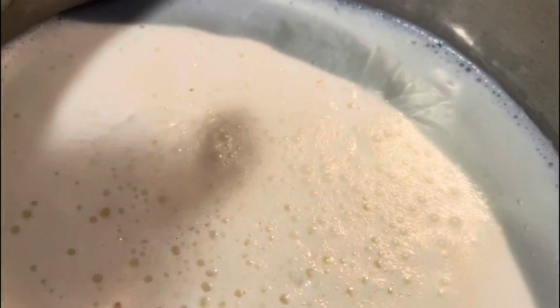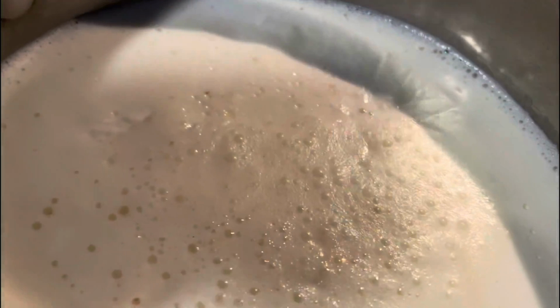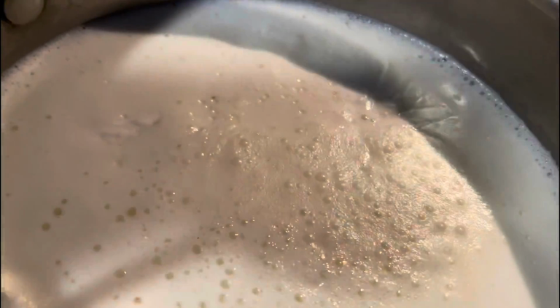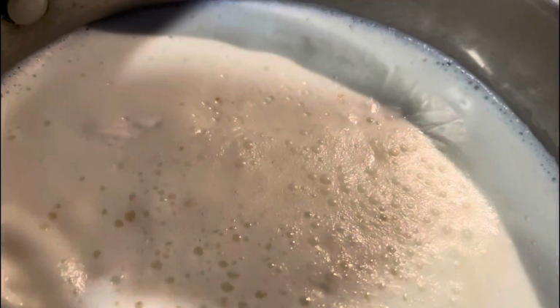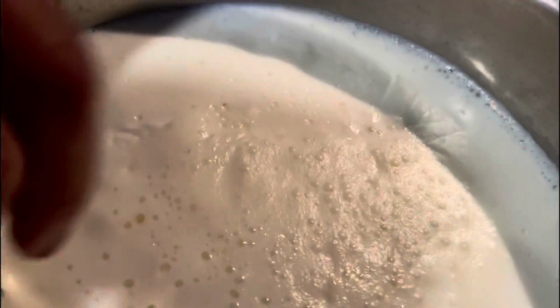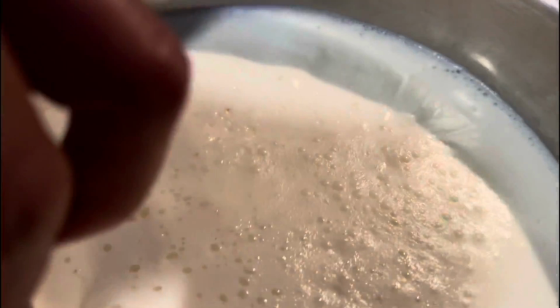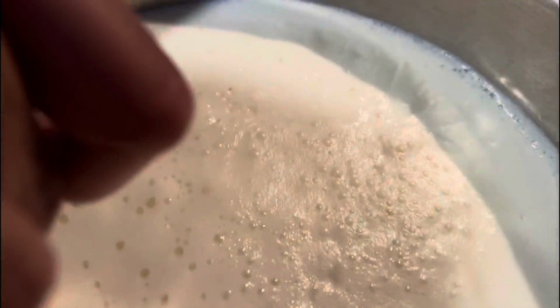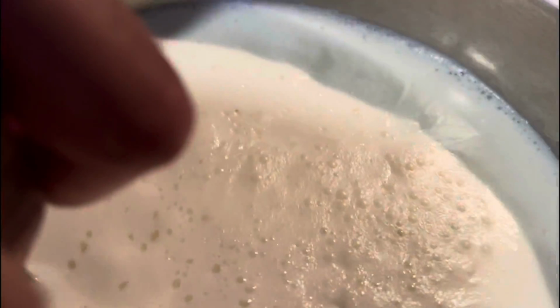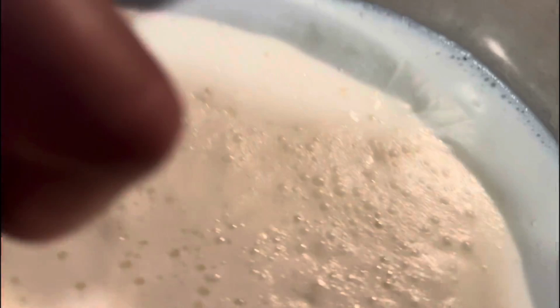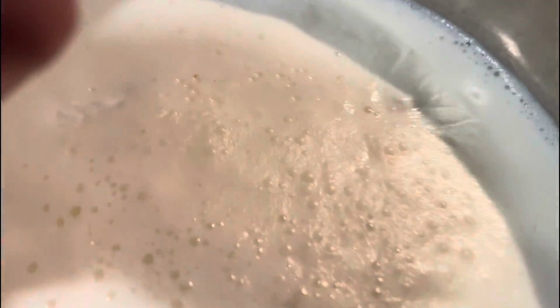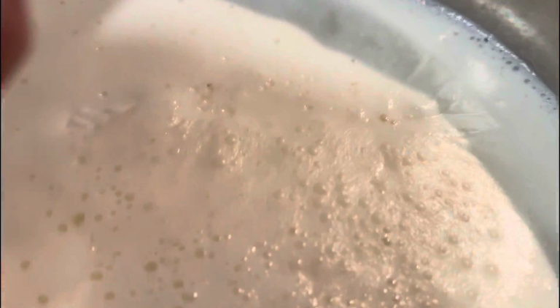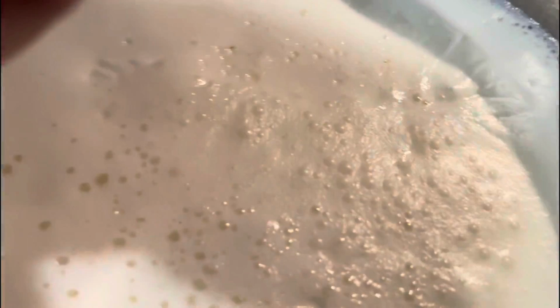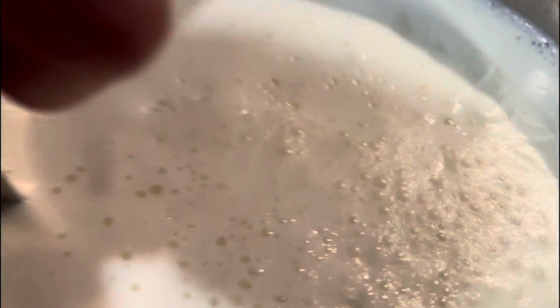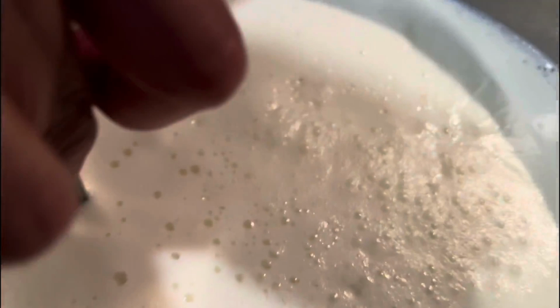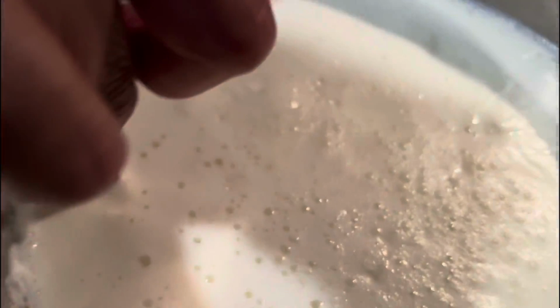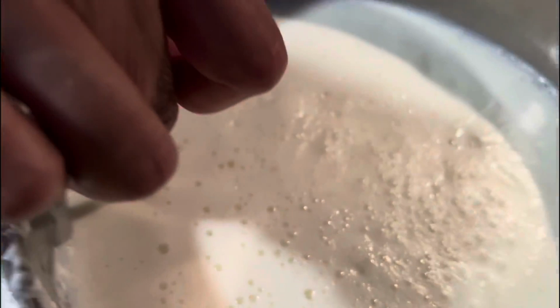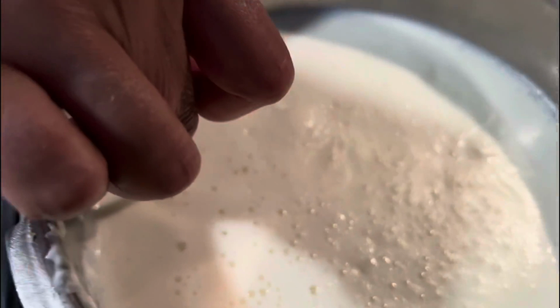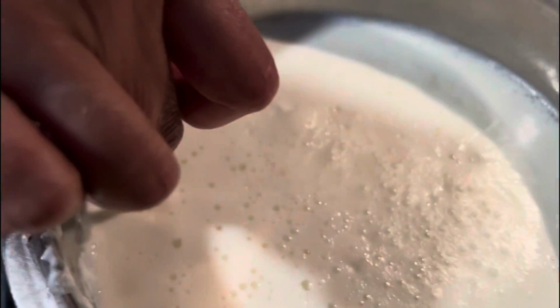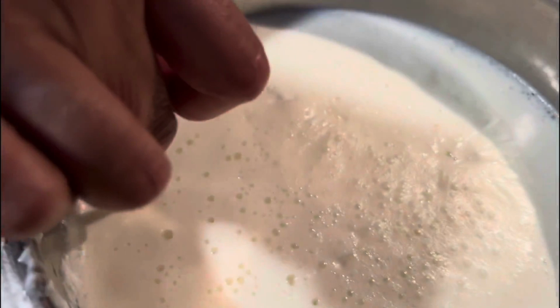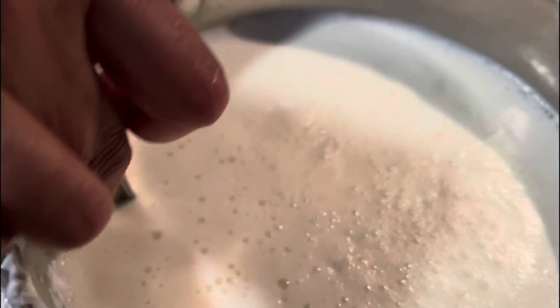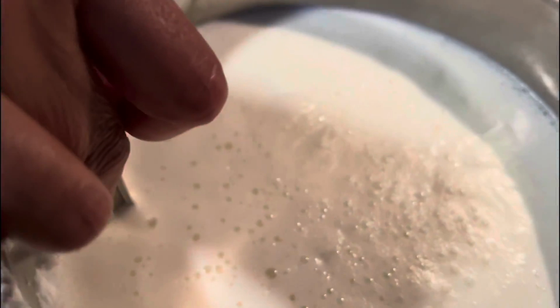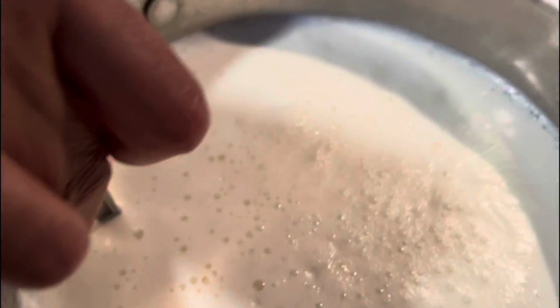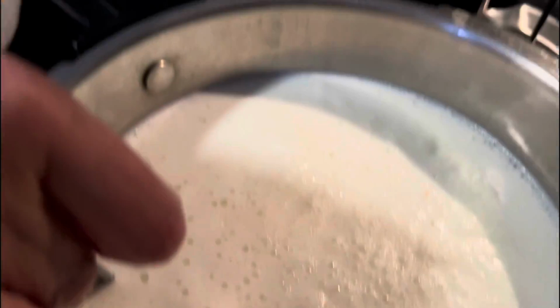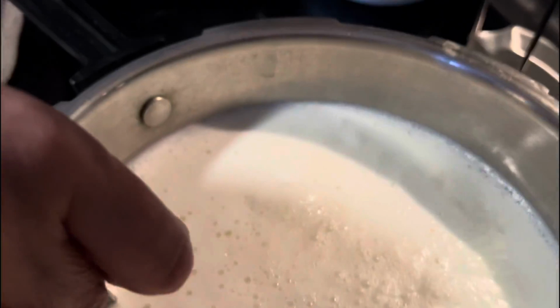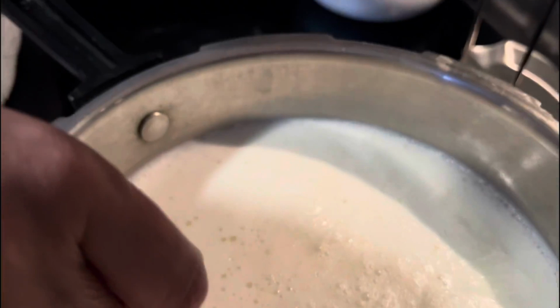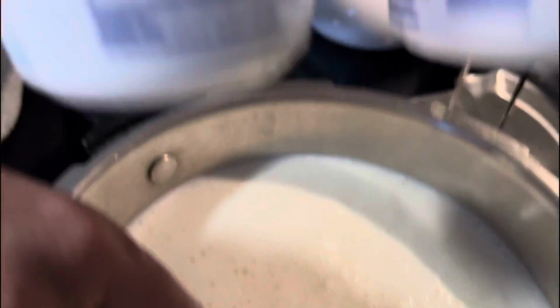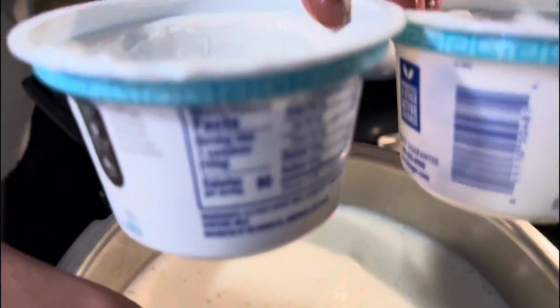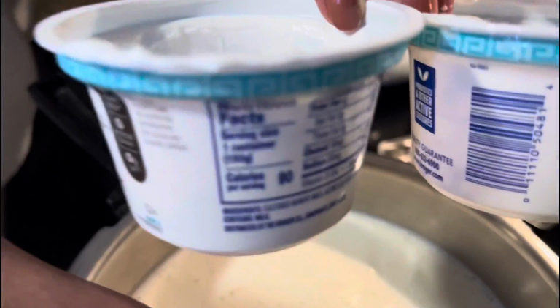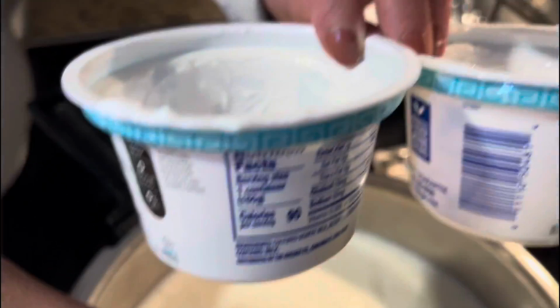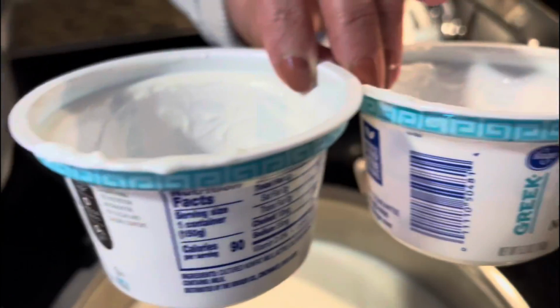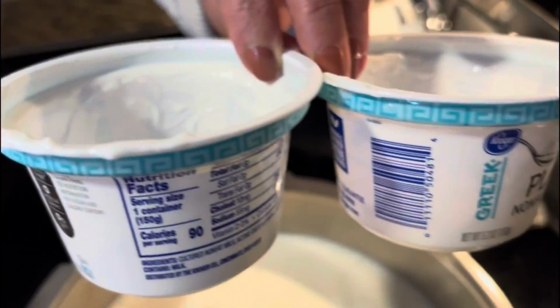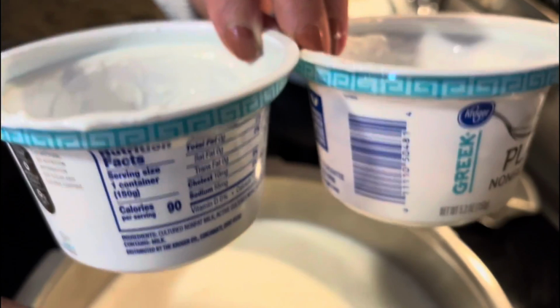We use both yogurts, which totals 300 grams — that's 10.6 ounces.